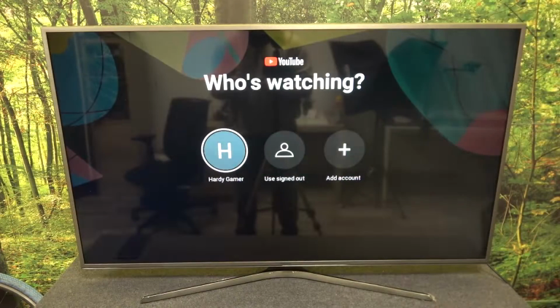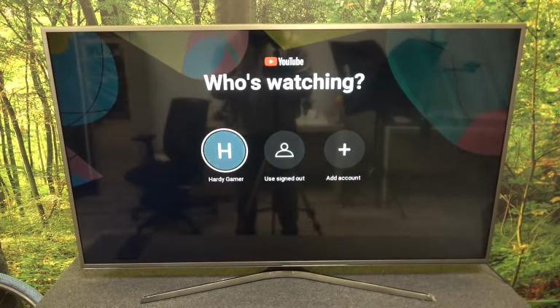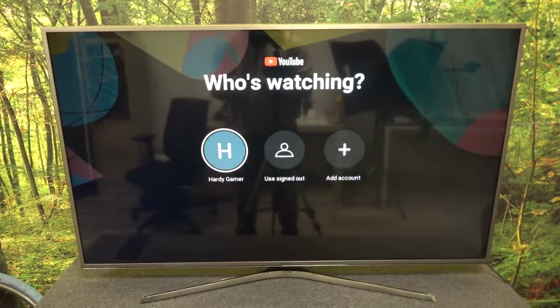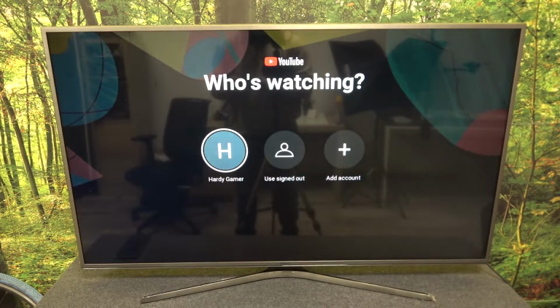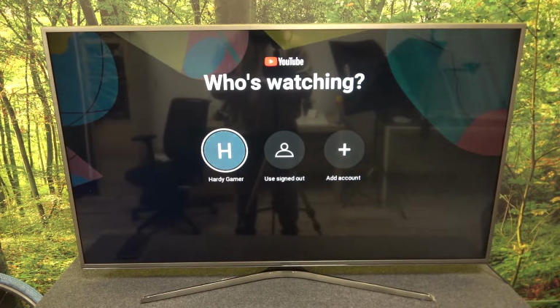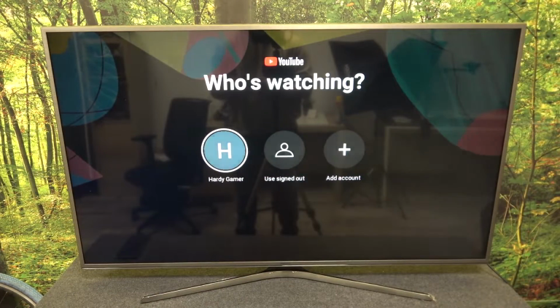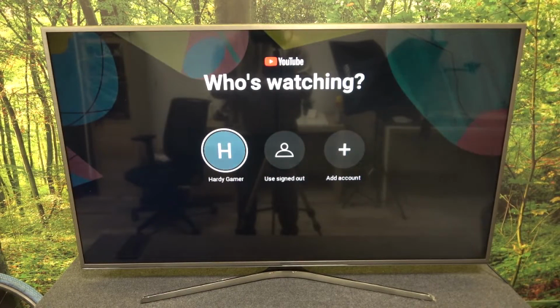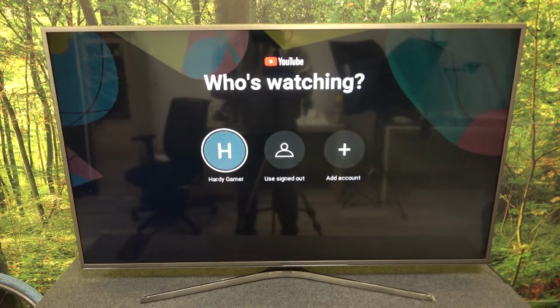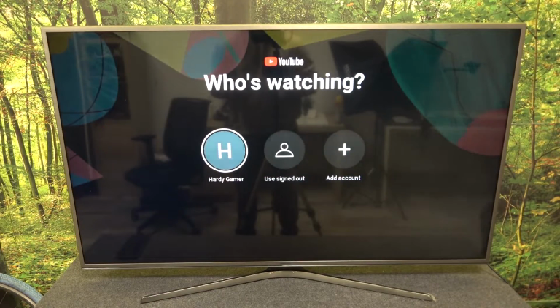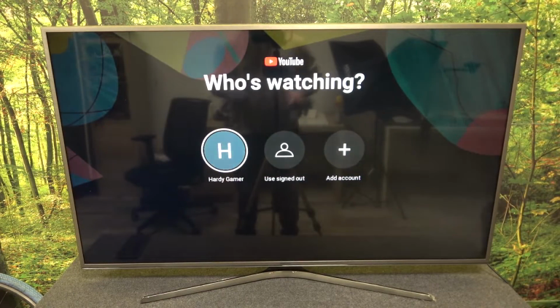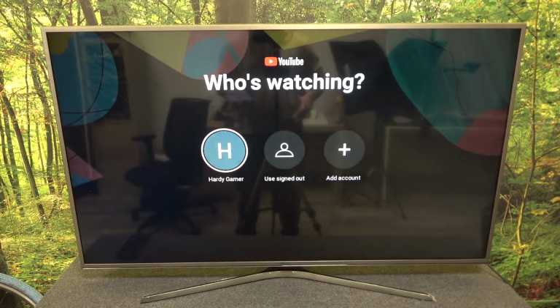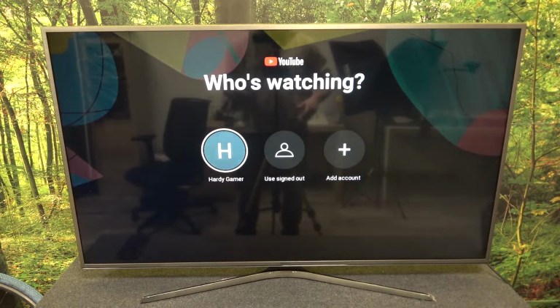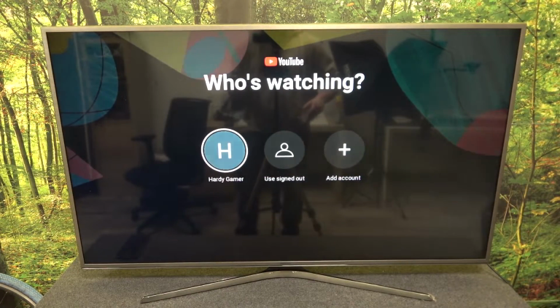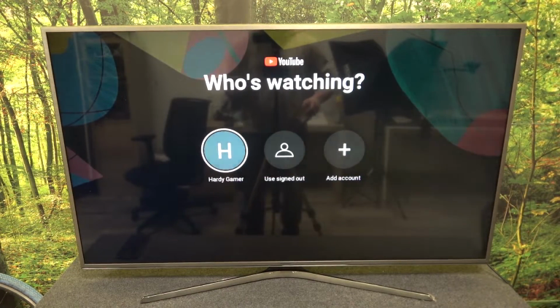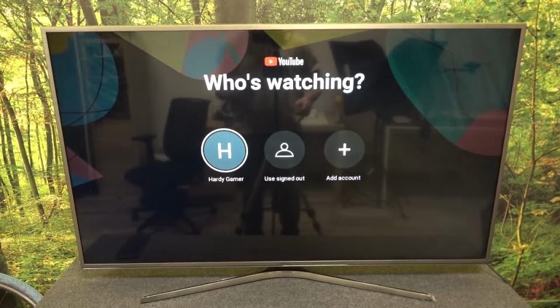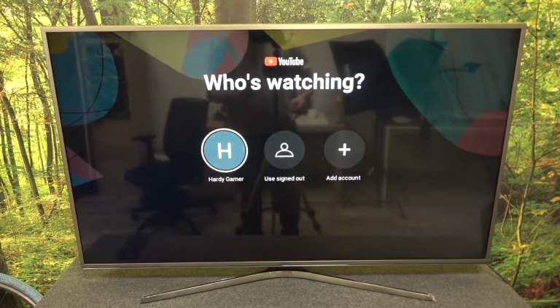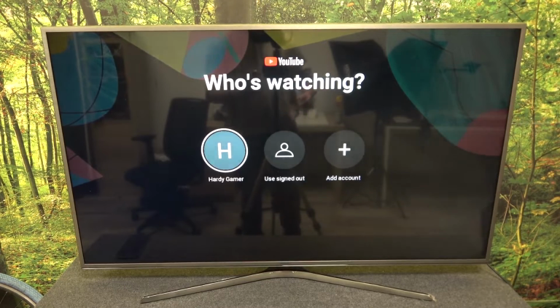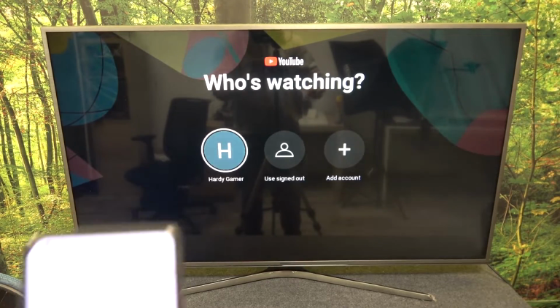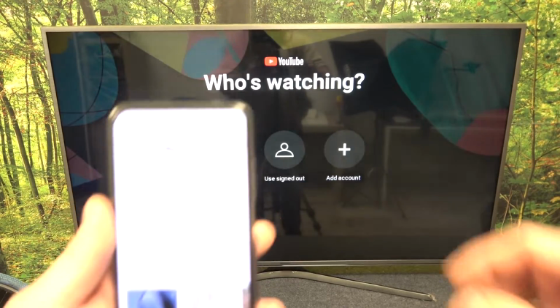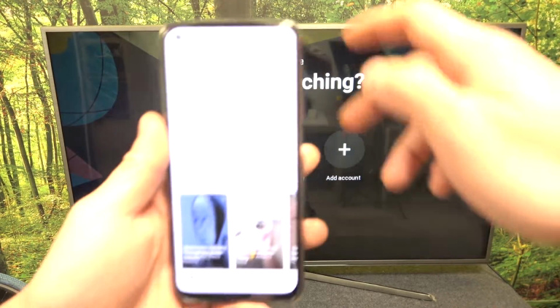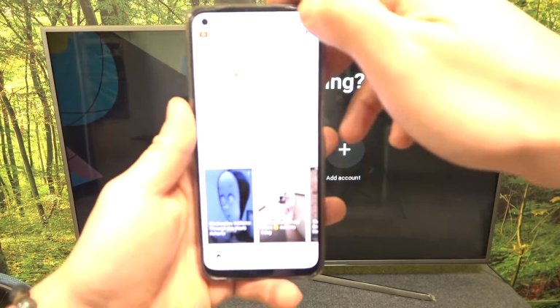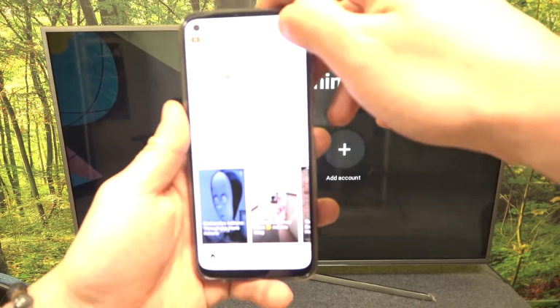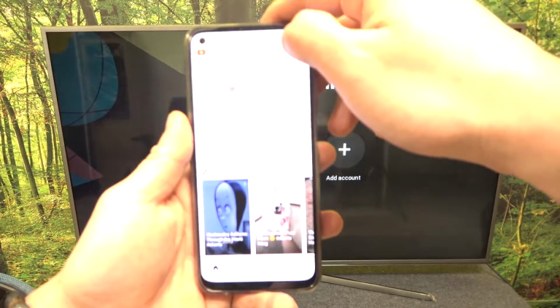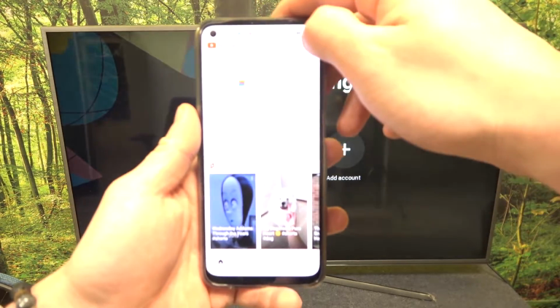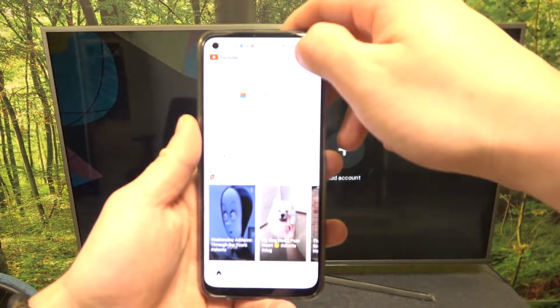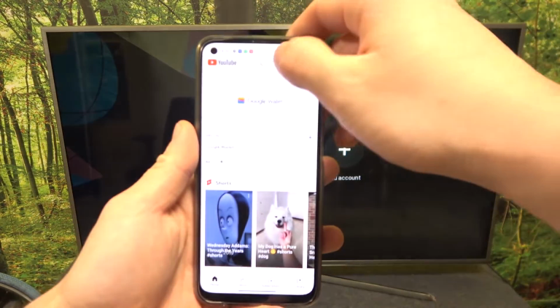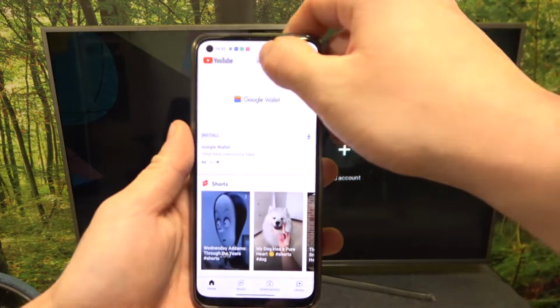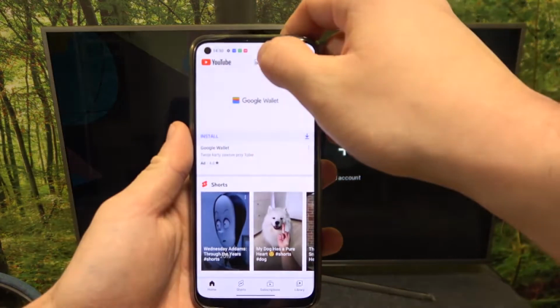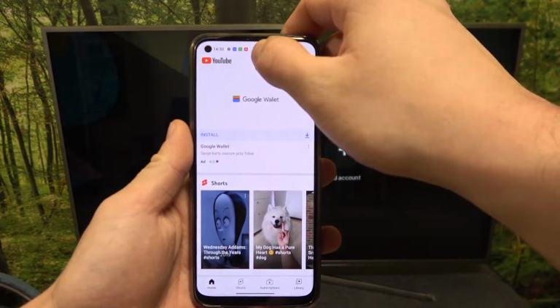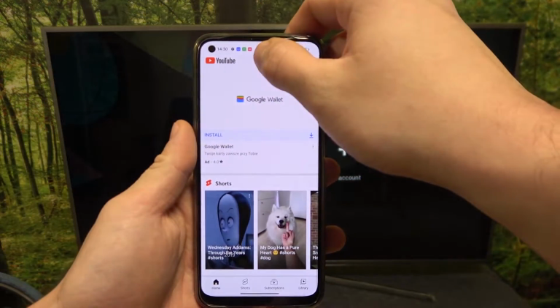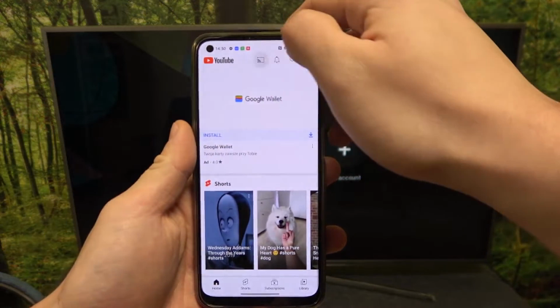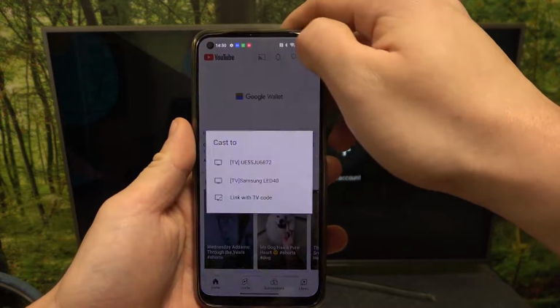In the beginning make sure that both devices are connected to same Wi-Fi, and then enter YouTube app and press the screencast button.